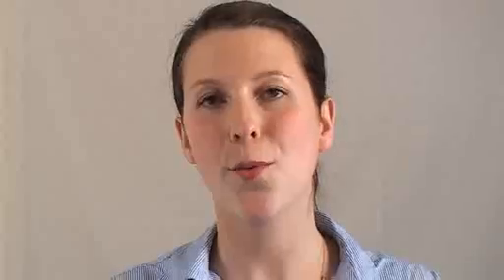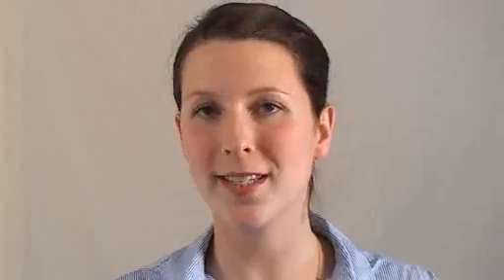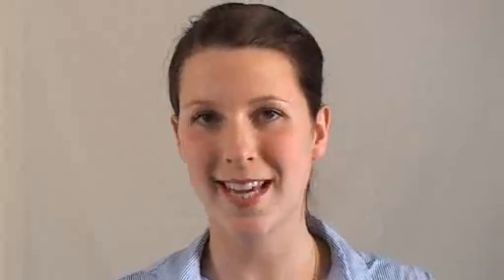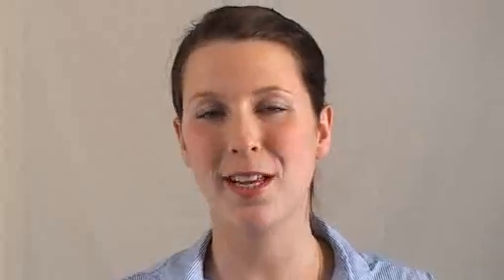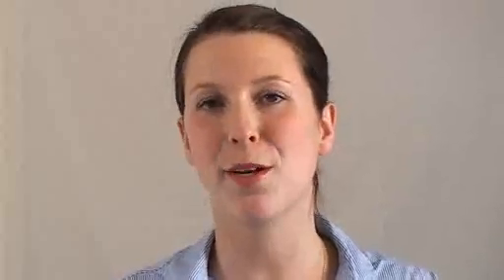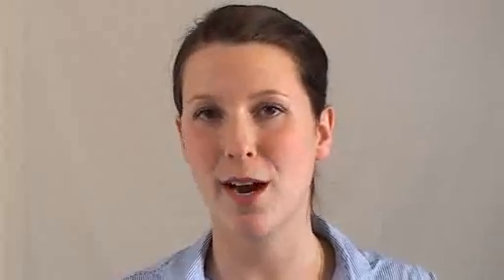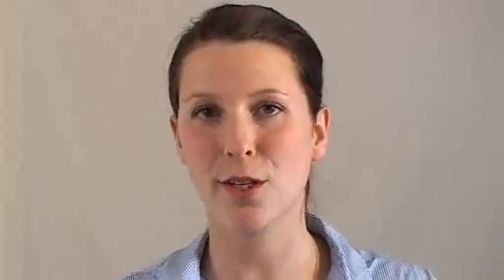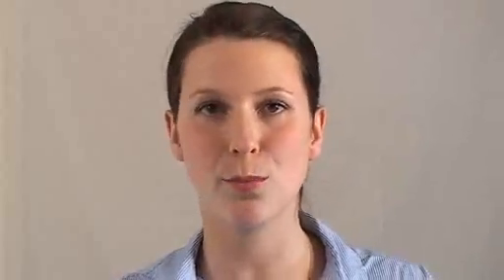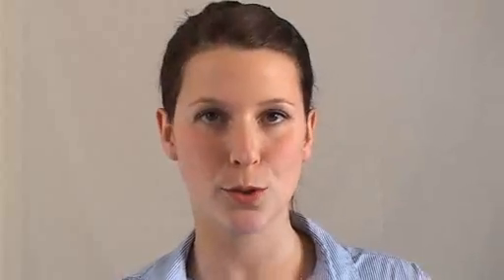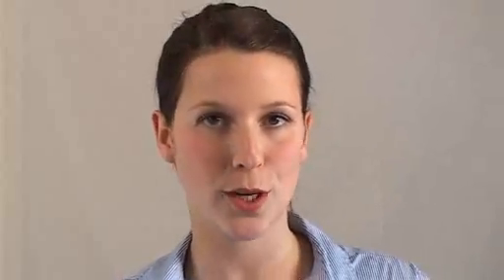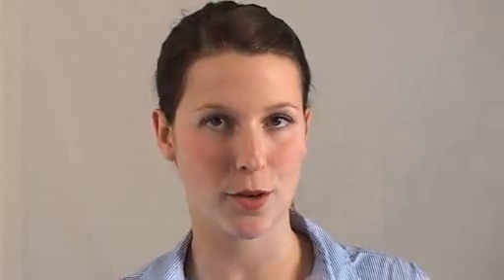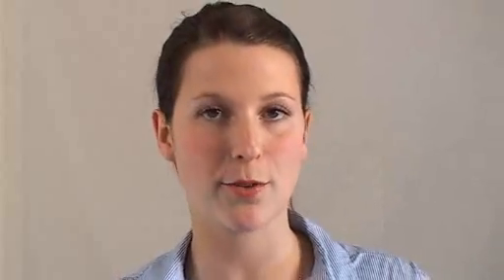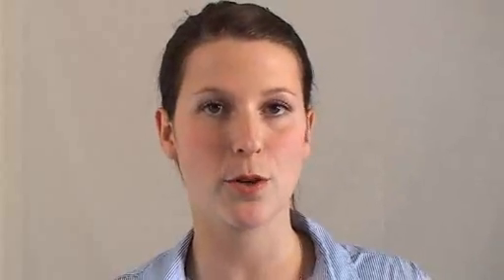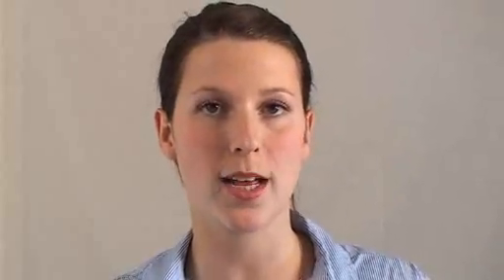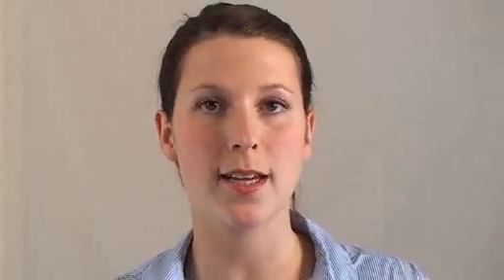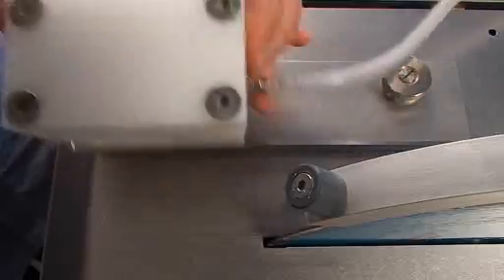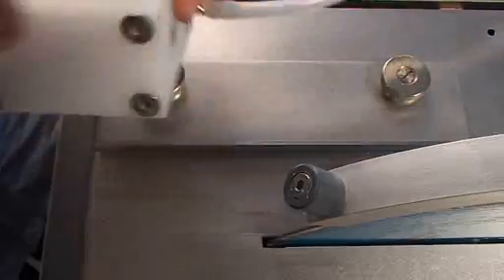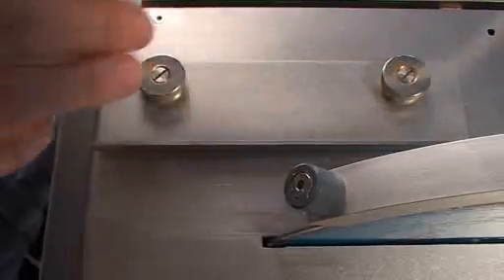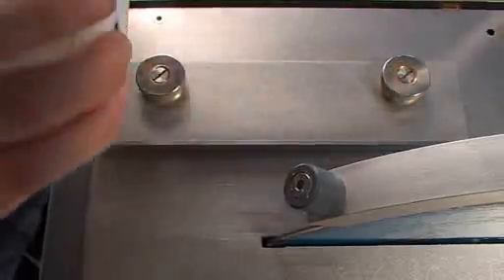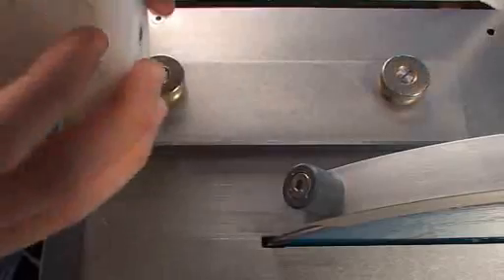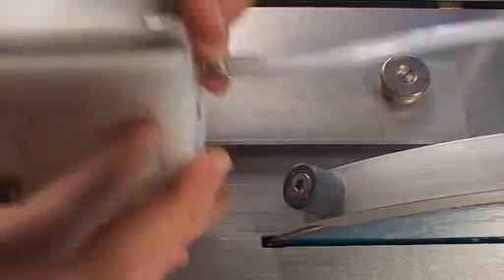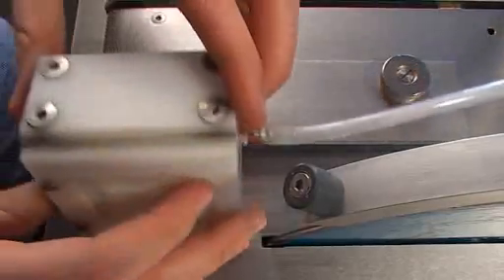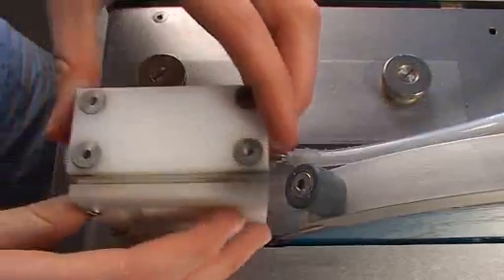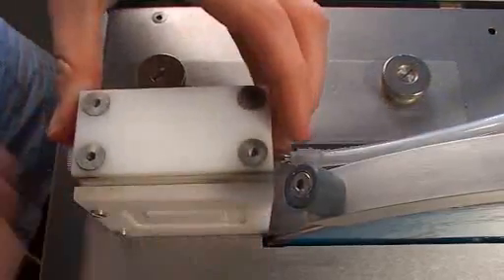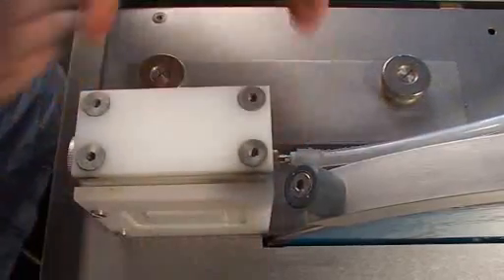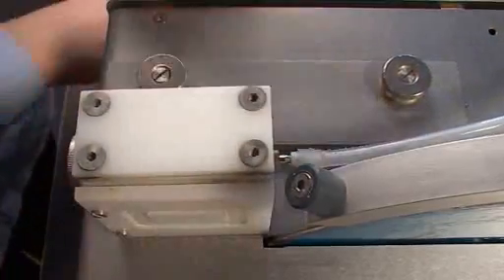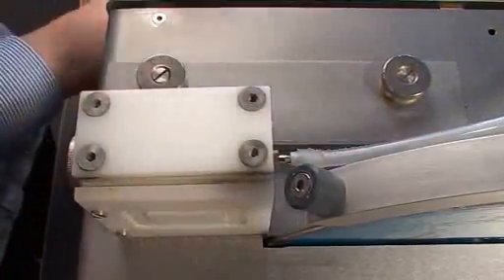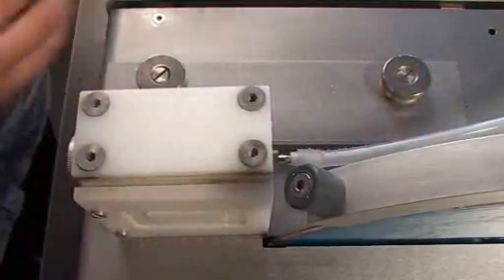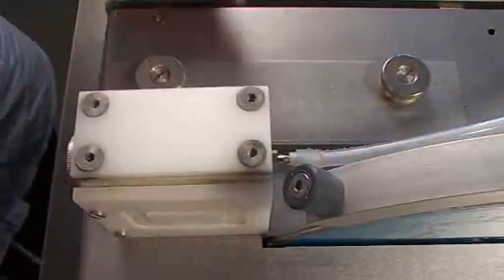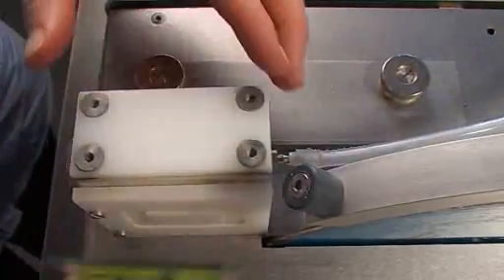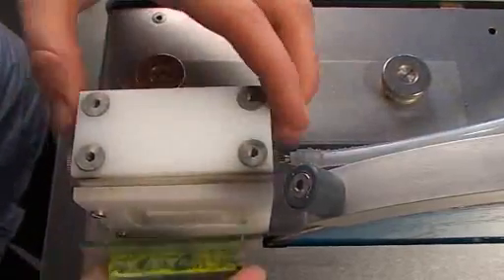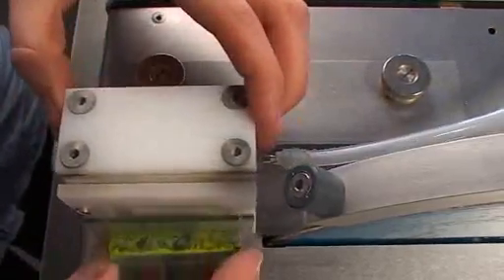Once the sample has been ground and glued onto a microscope slide, the thin section is cut from the block by using the other side of the vacuum holder.